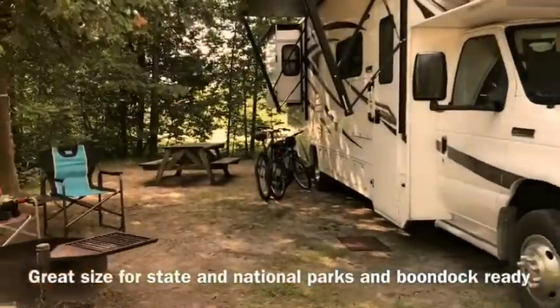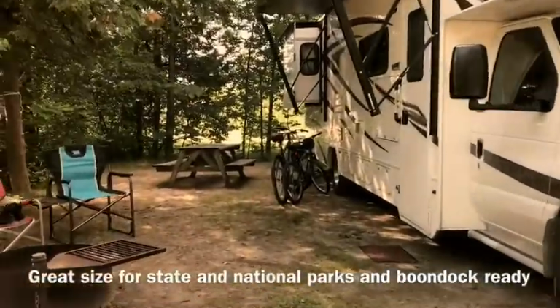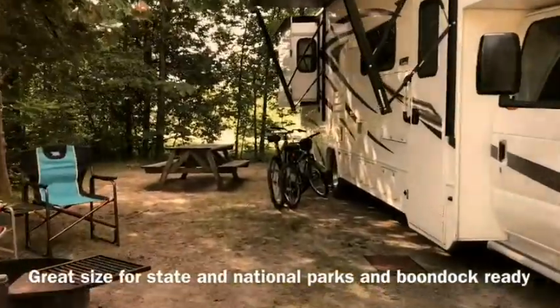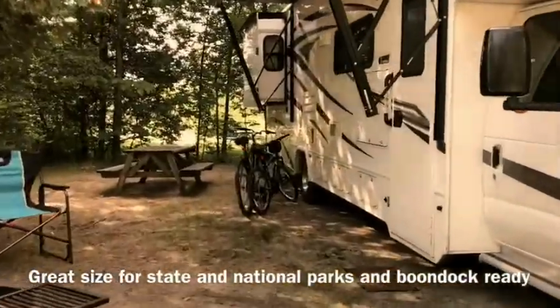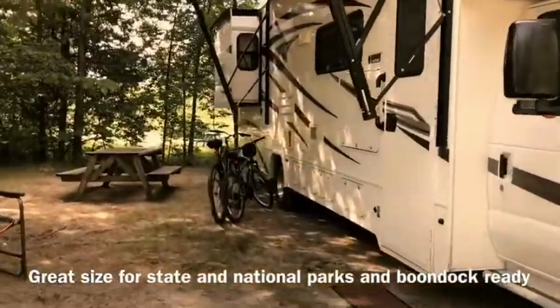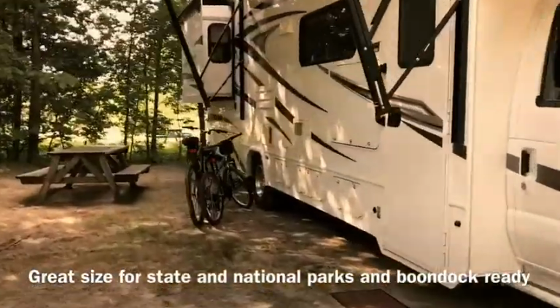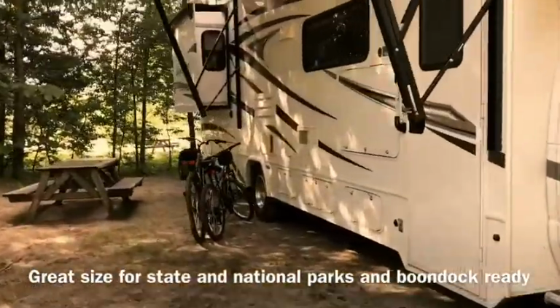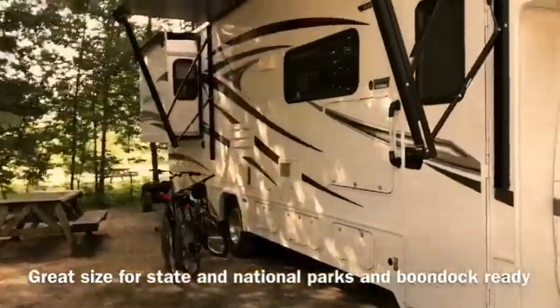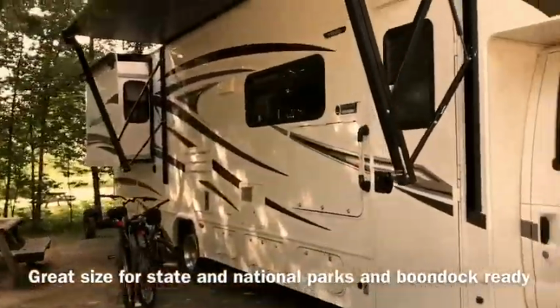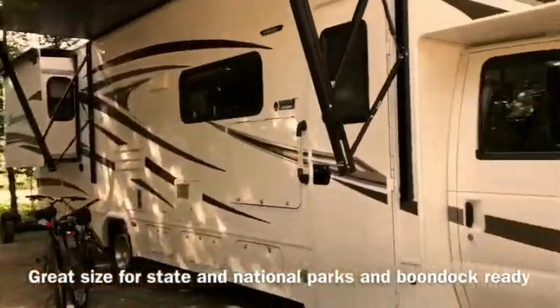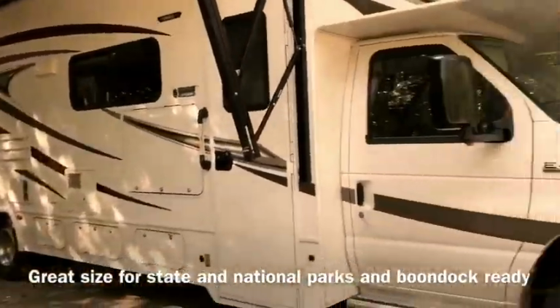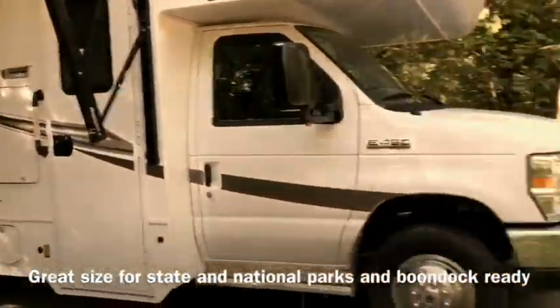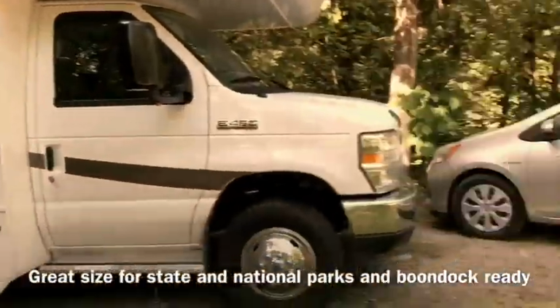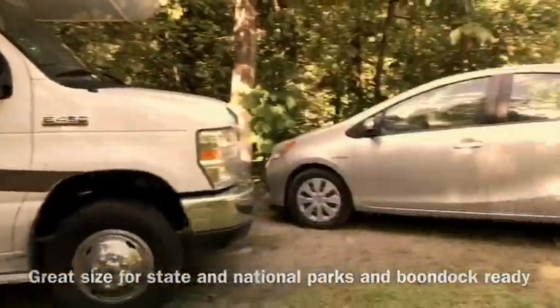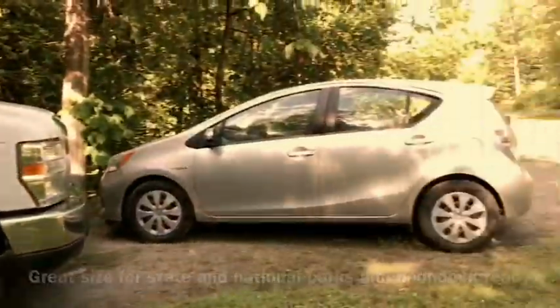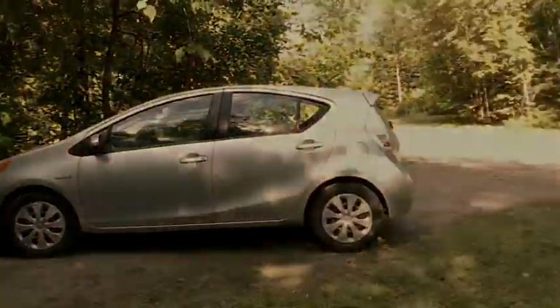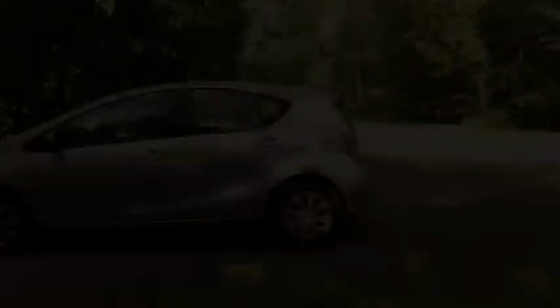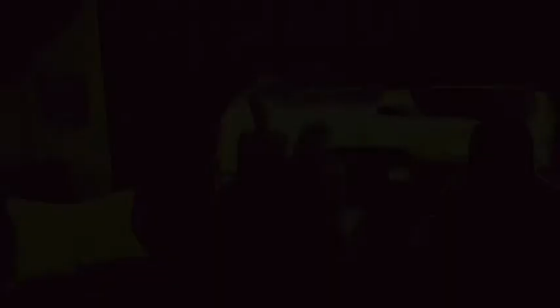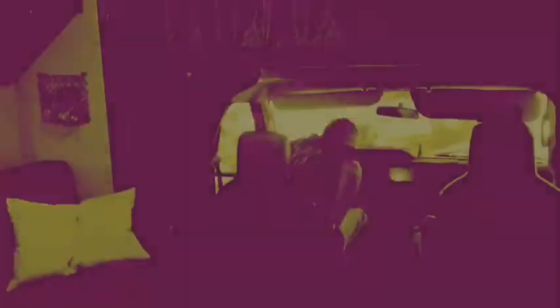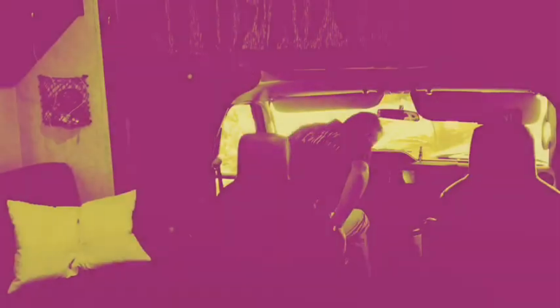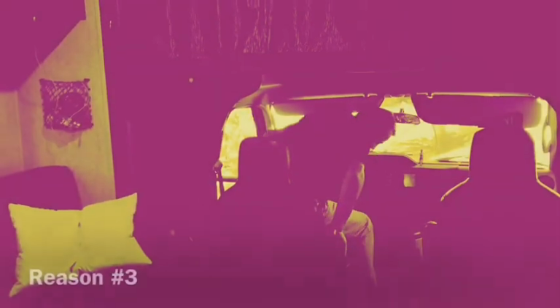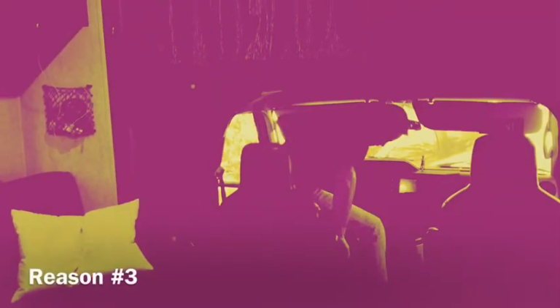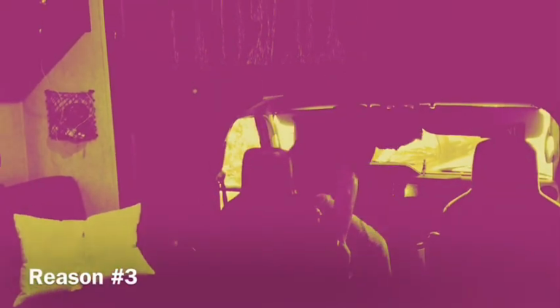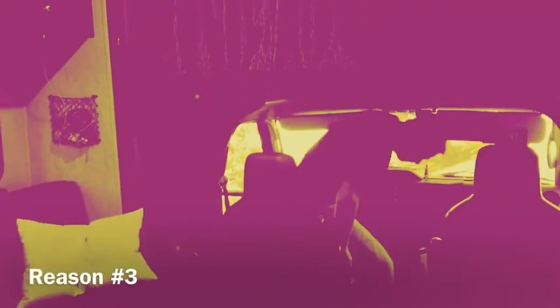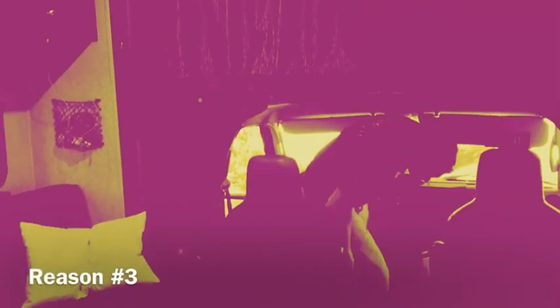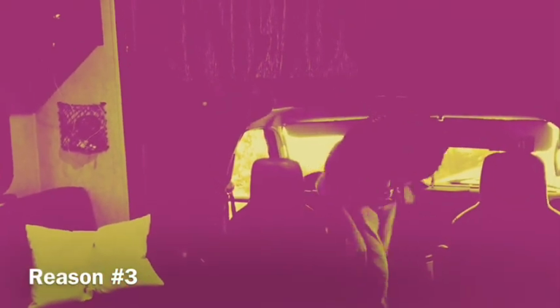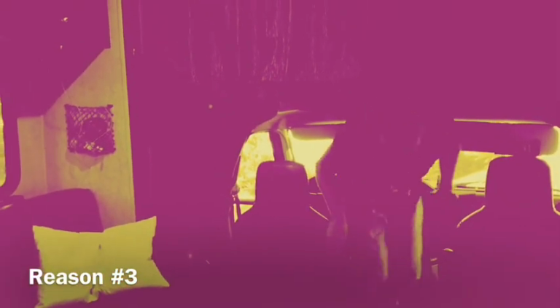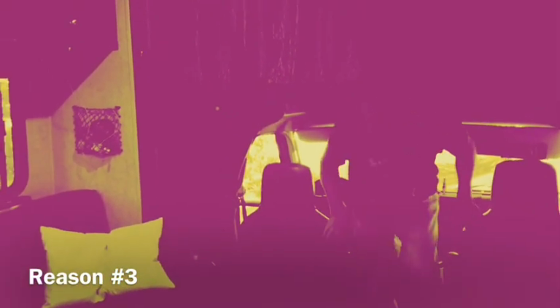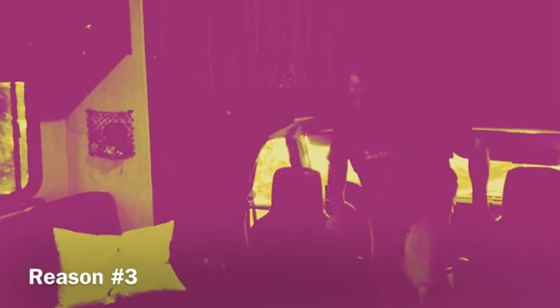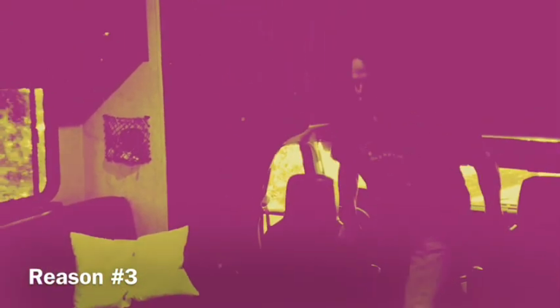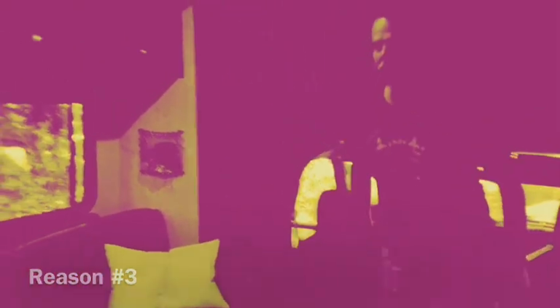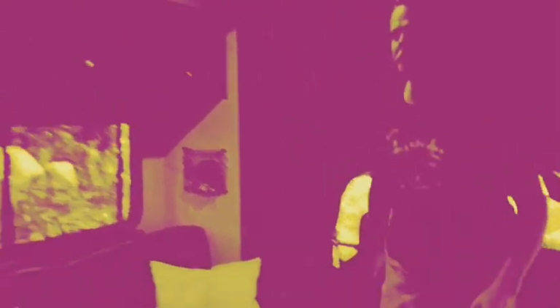The 30-foot Sunseeker is perfect for national and state campgrounds. It's very maneuverable and we've never had a problem. We love that you can actually get up from the cab and go to the bathroom.